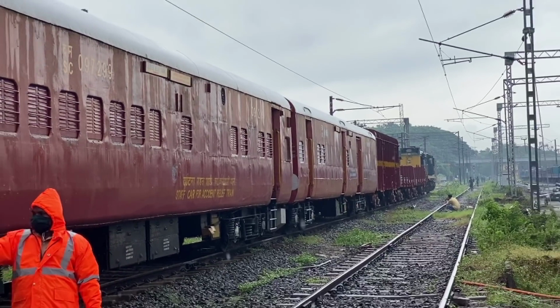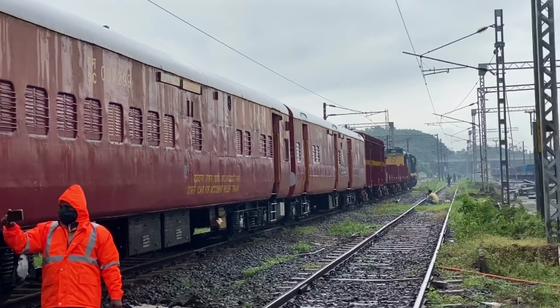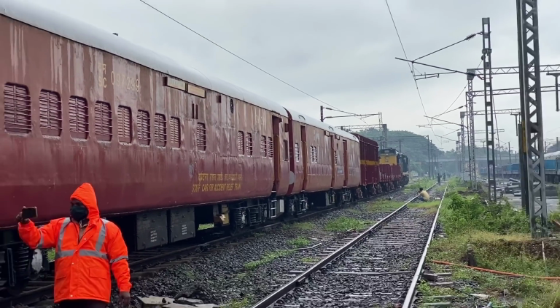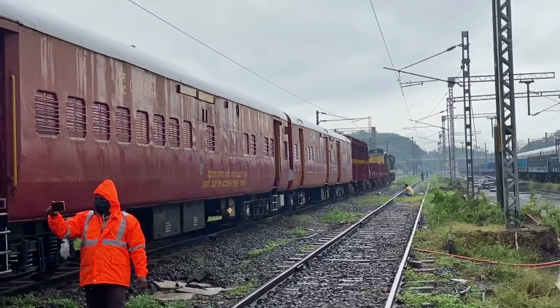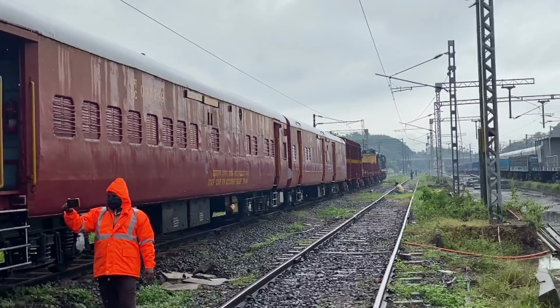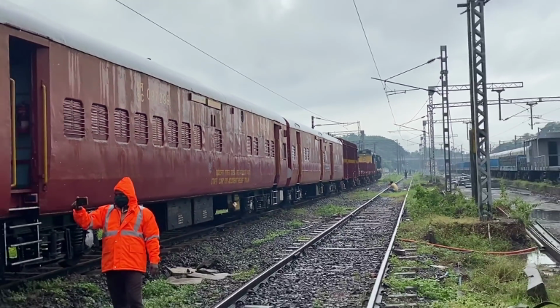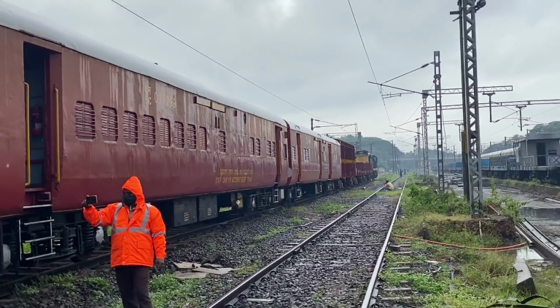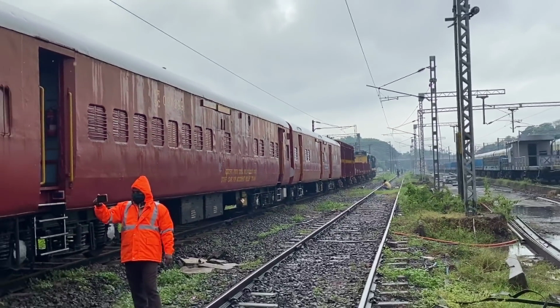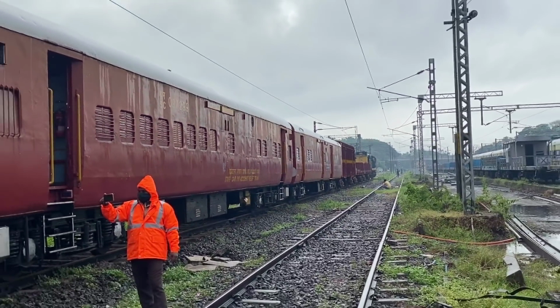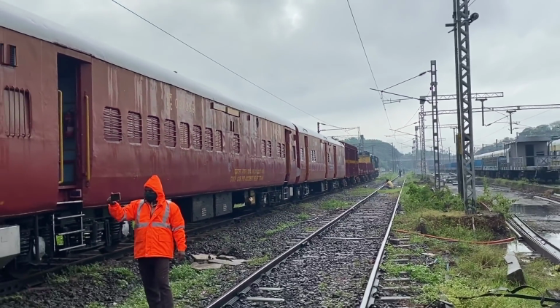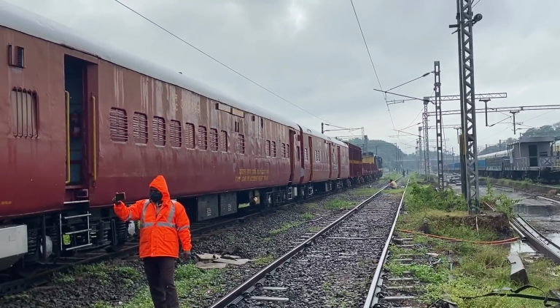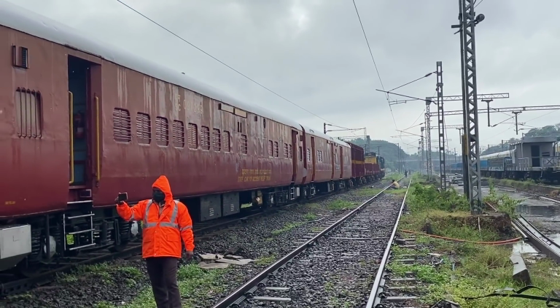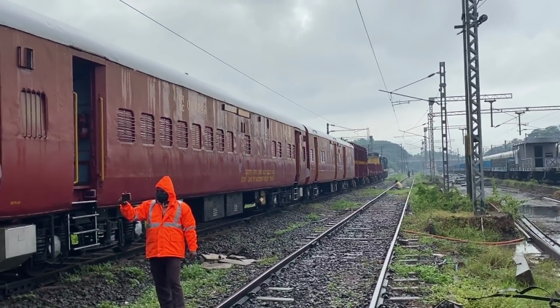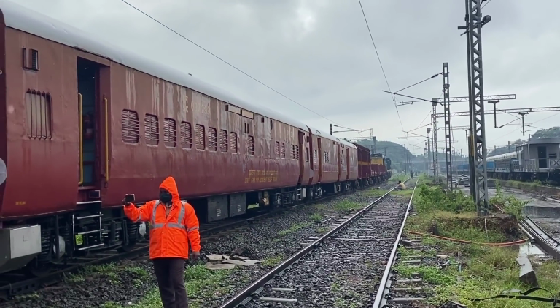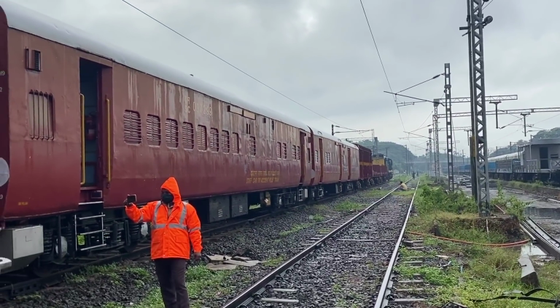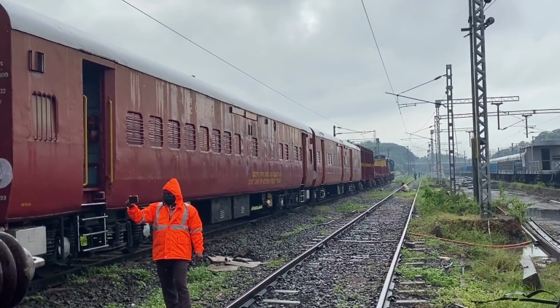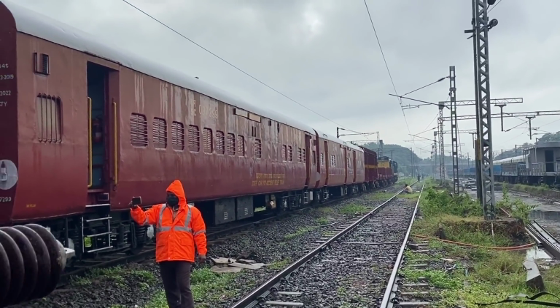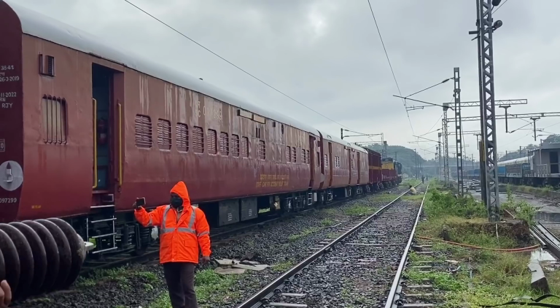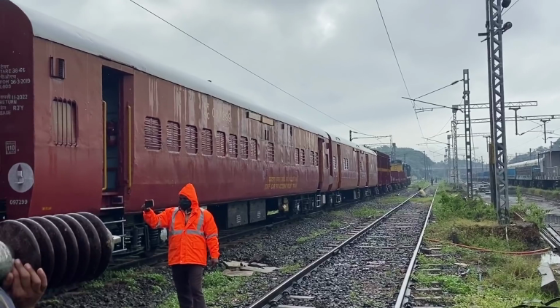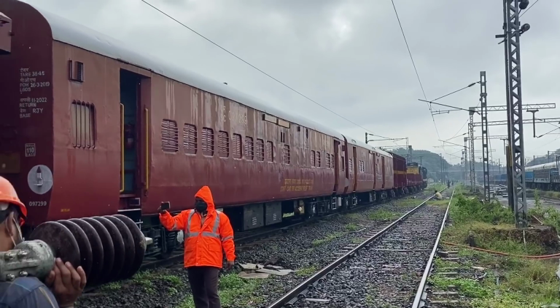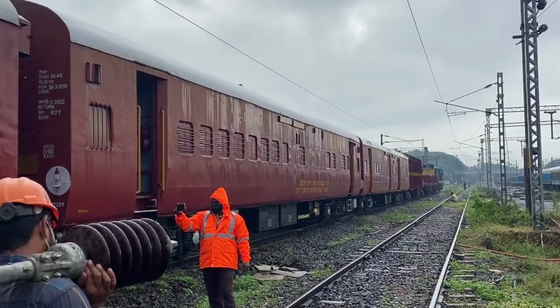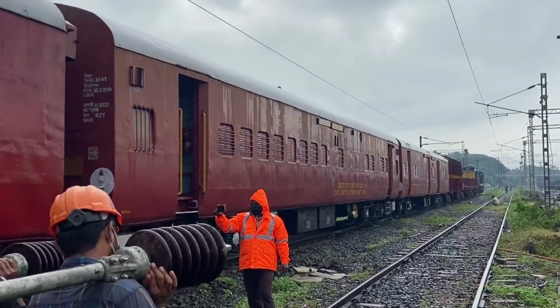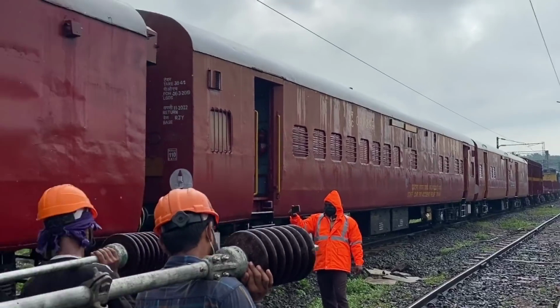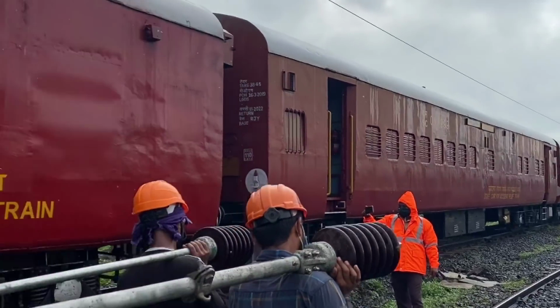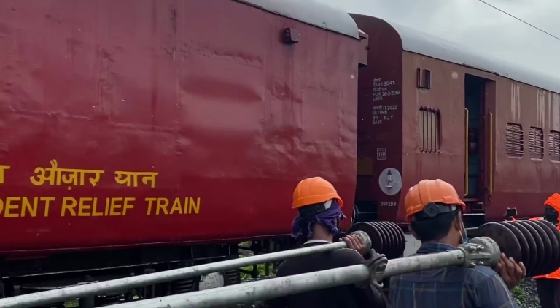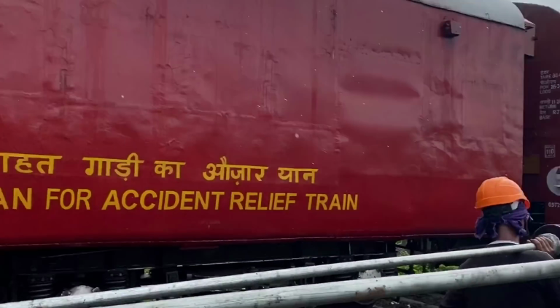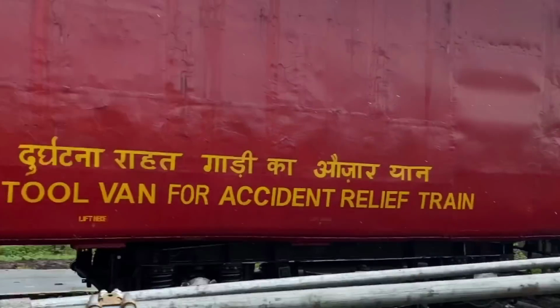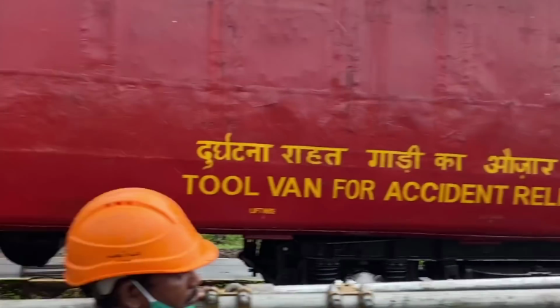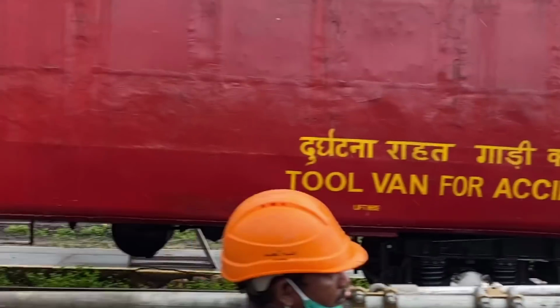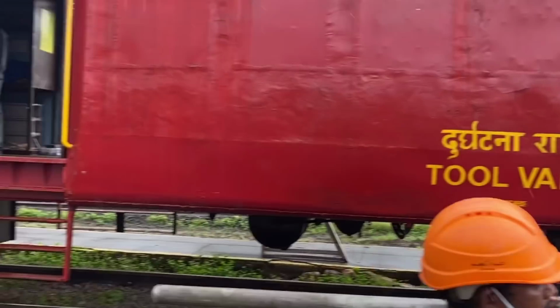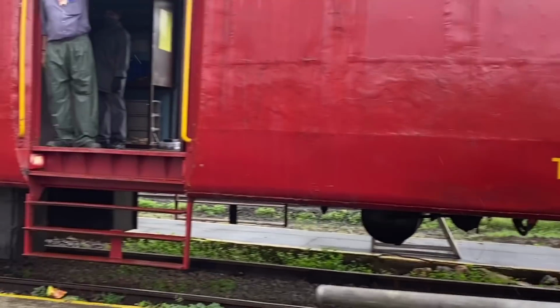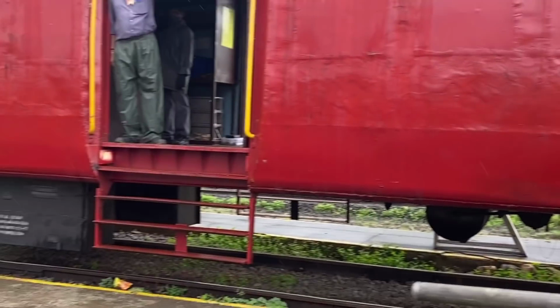The towing device is now ready for operation and can be towed by the loco itself.